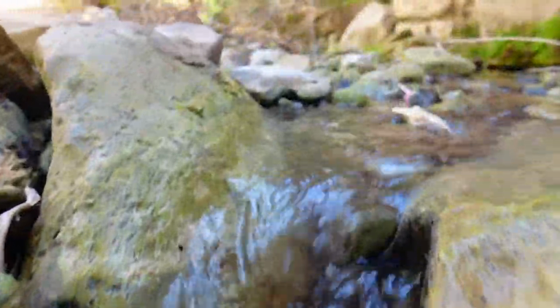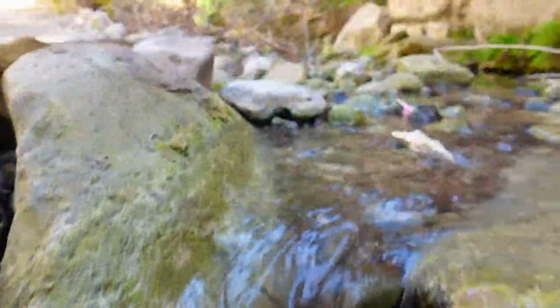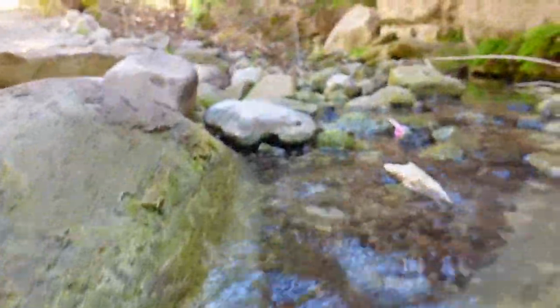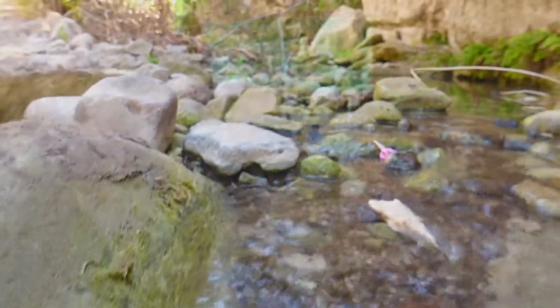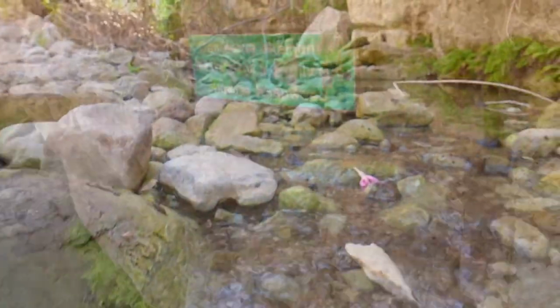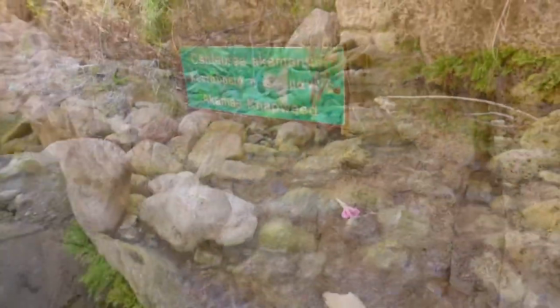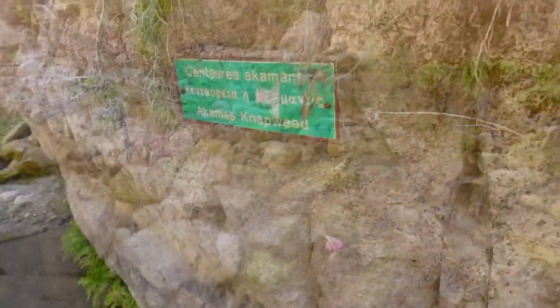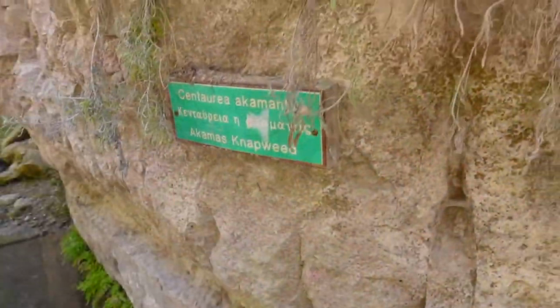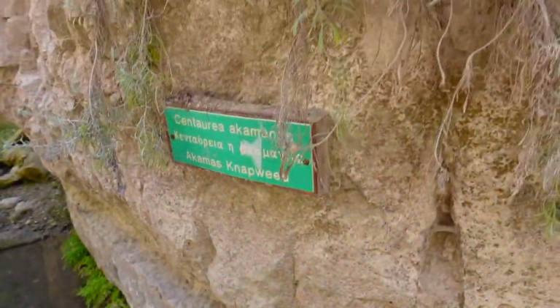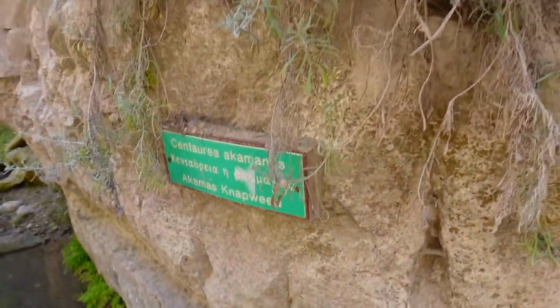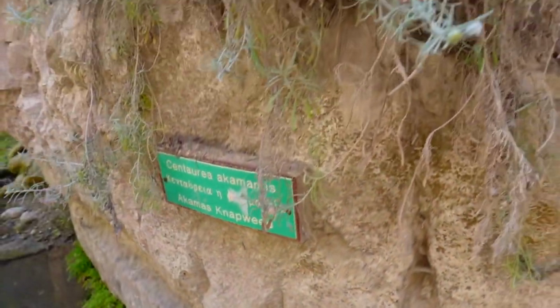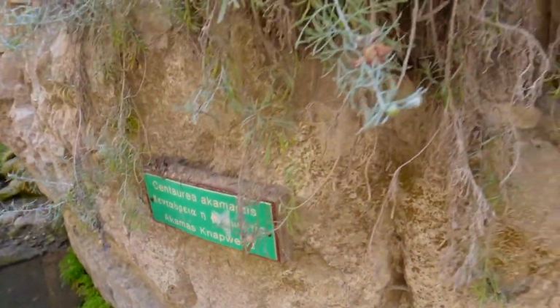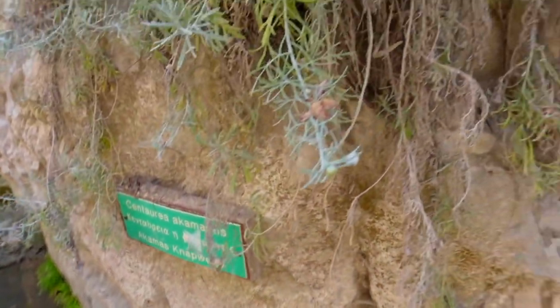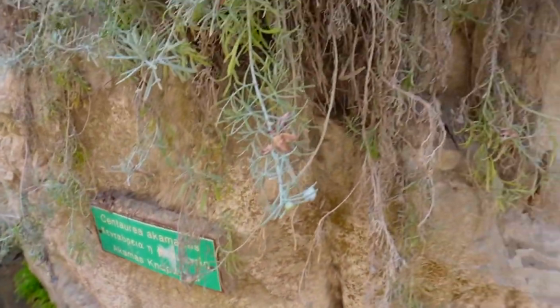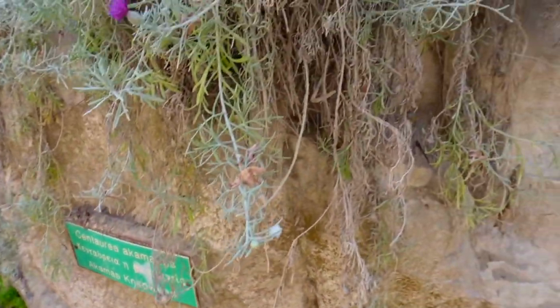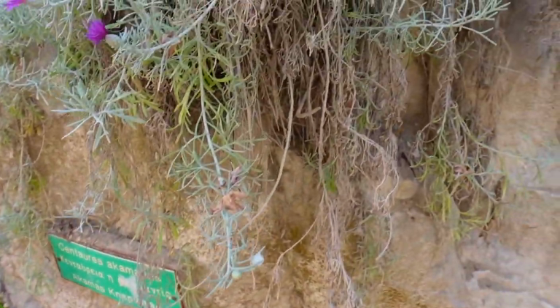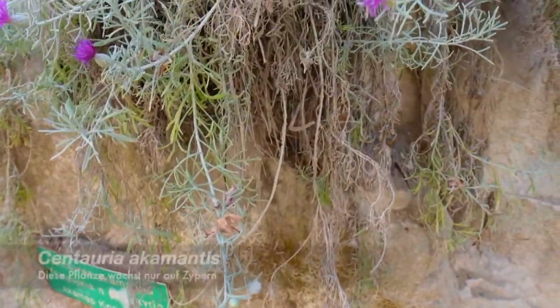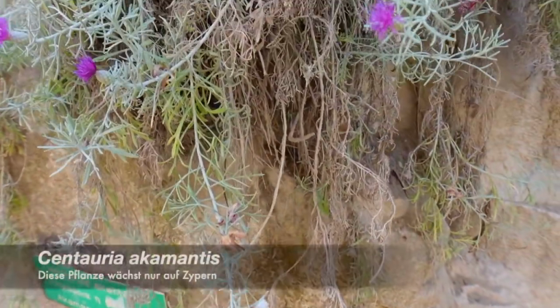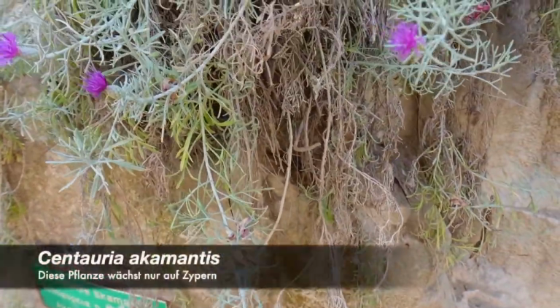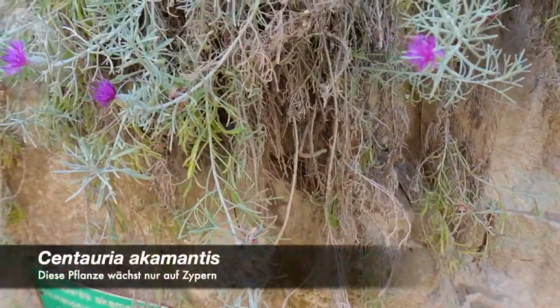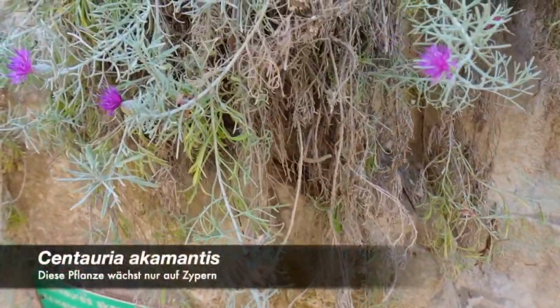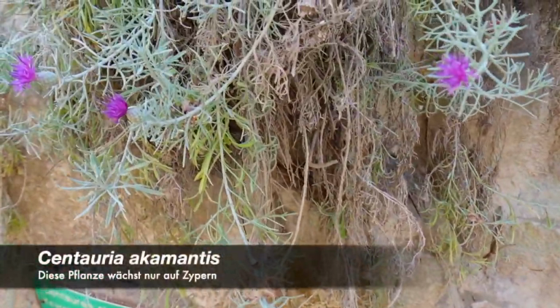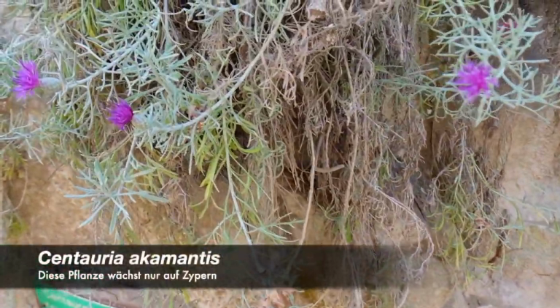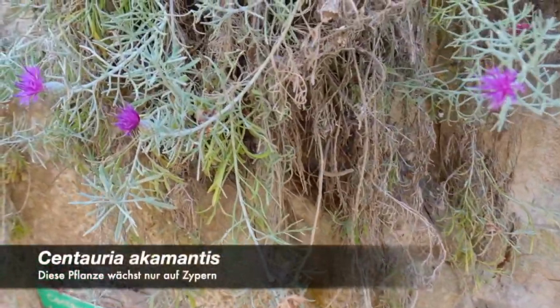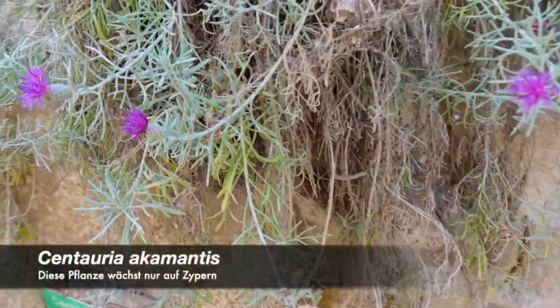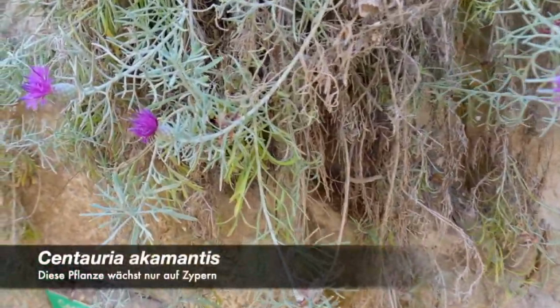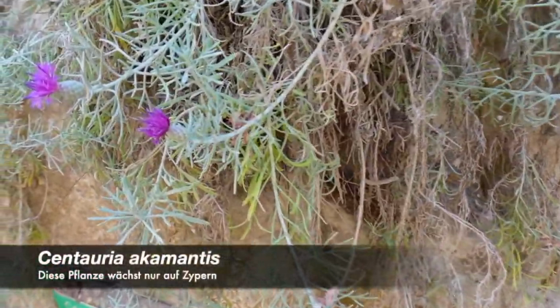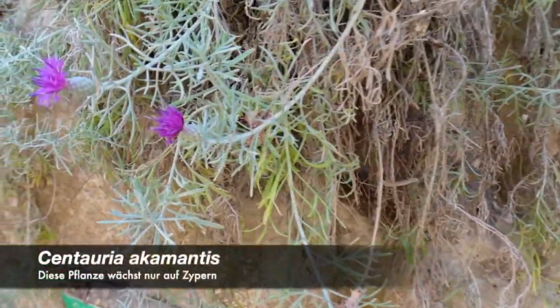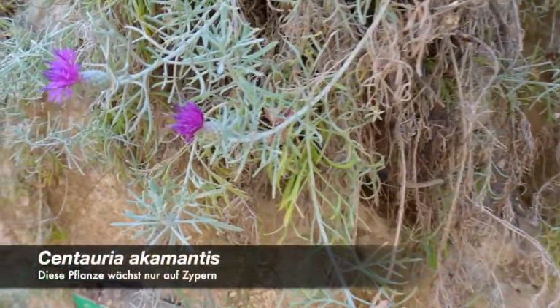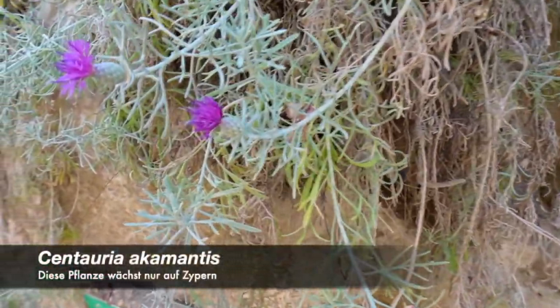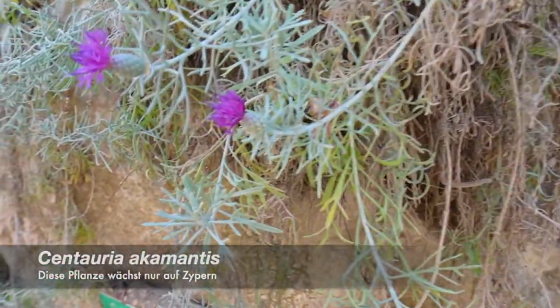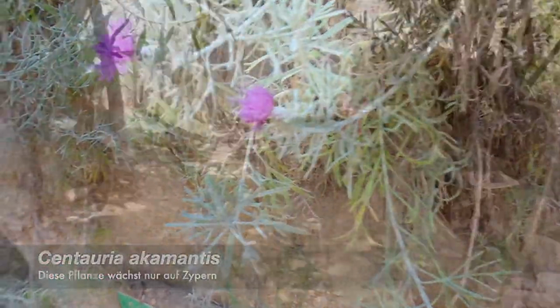This is the Acanthus. This is a plant that exists only here on the island of Cyprus — it is something special to this island.